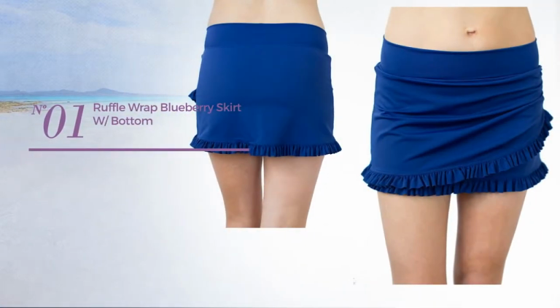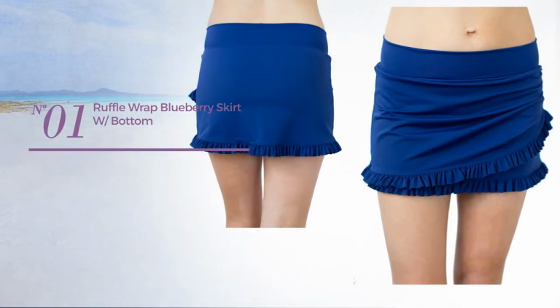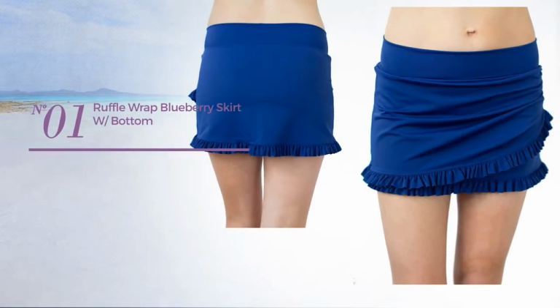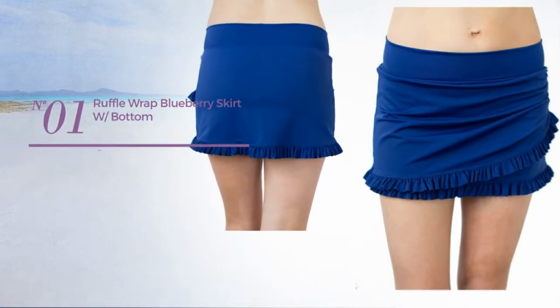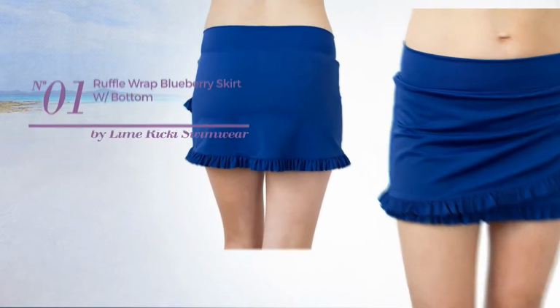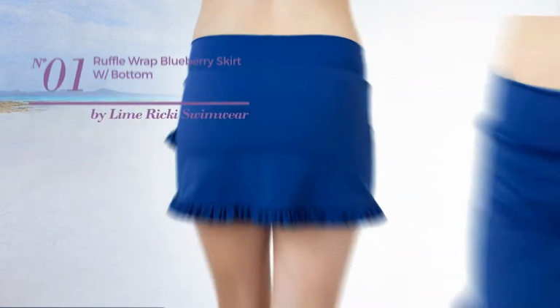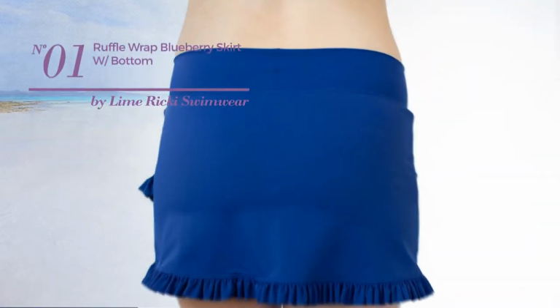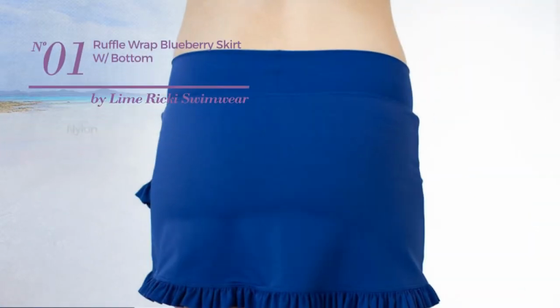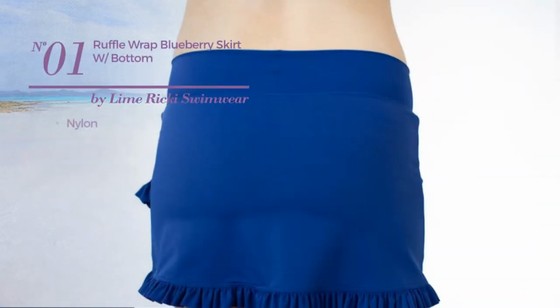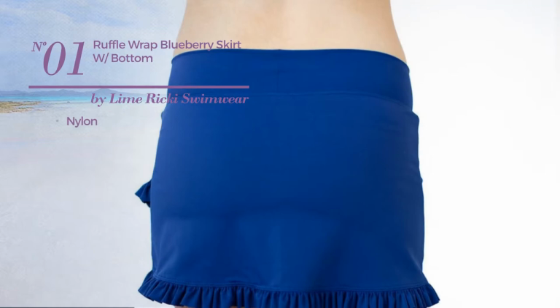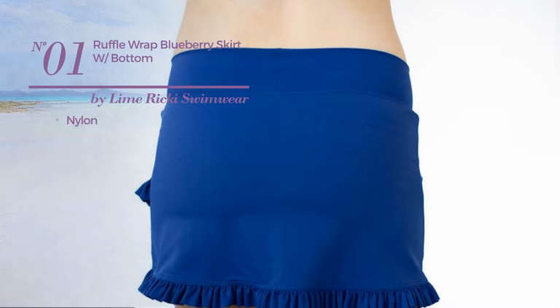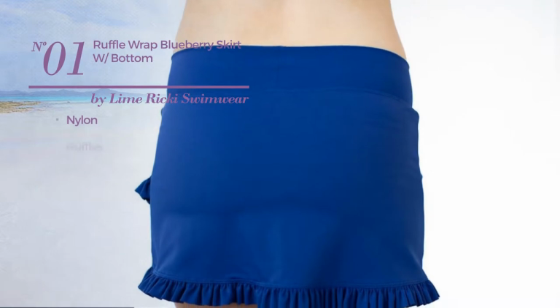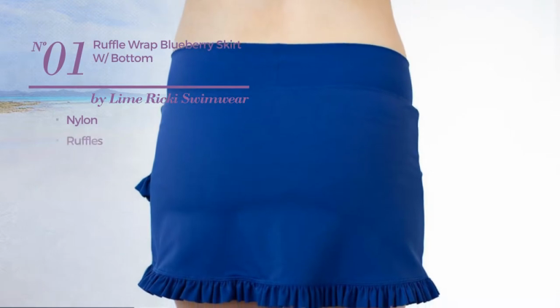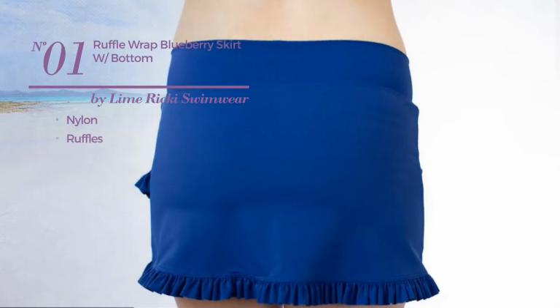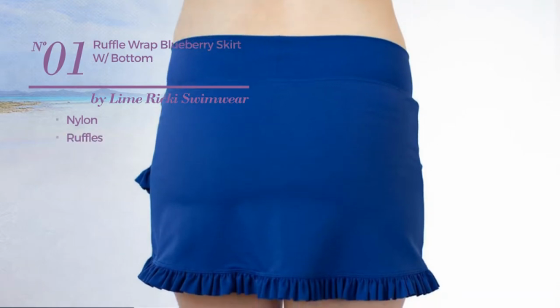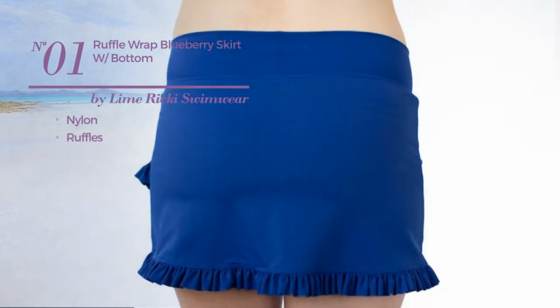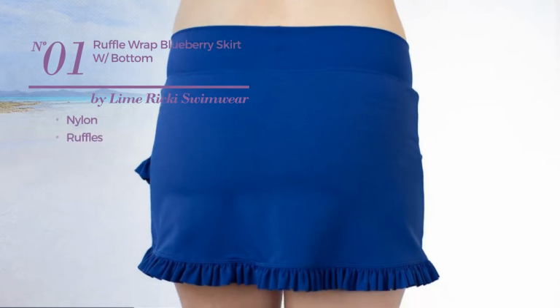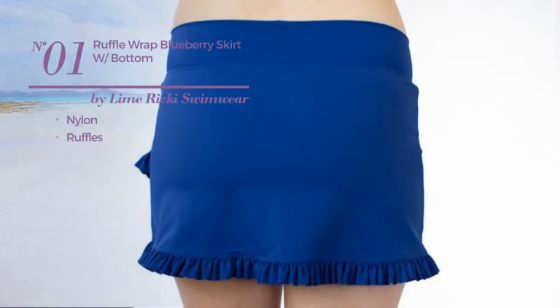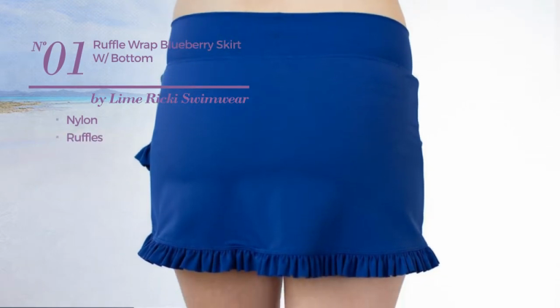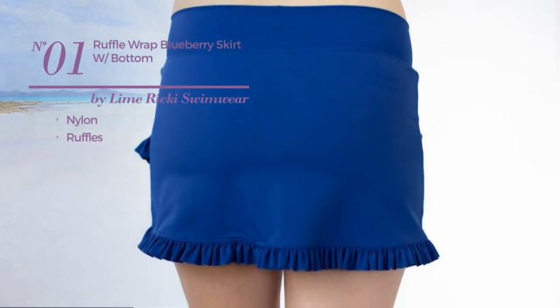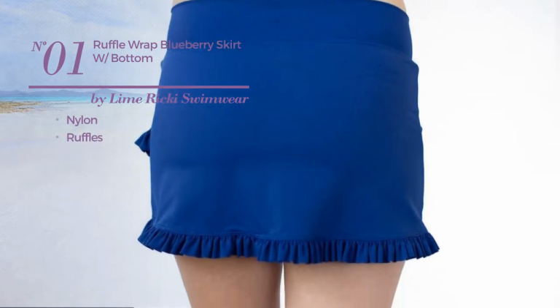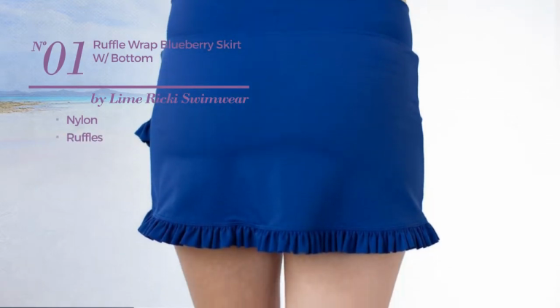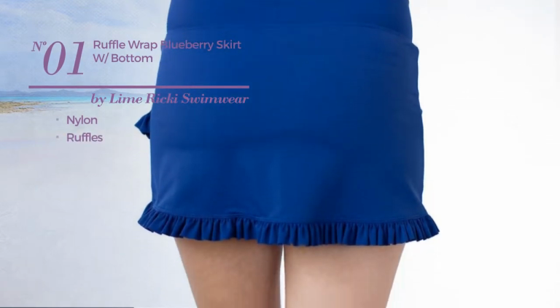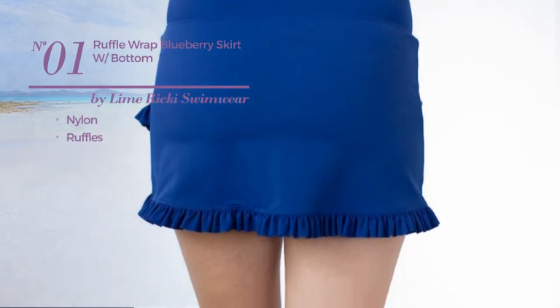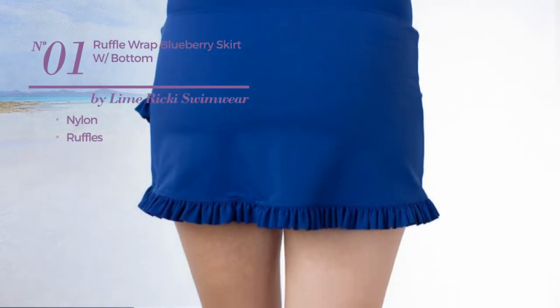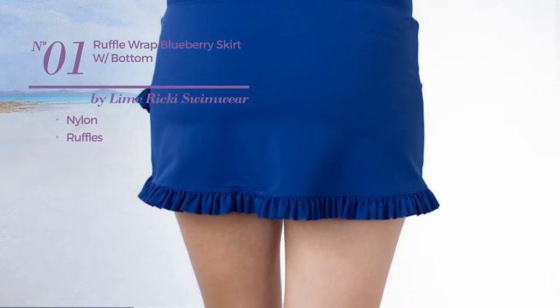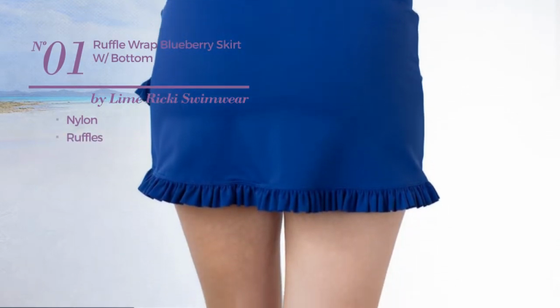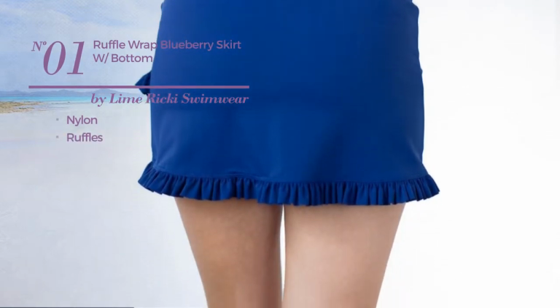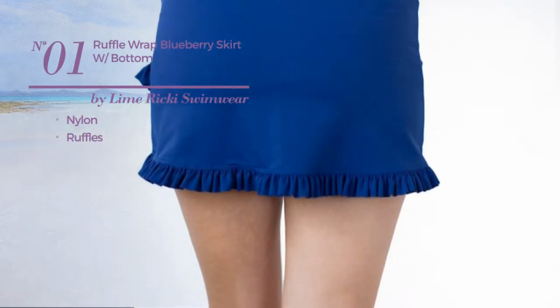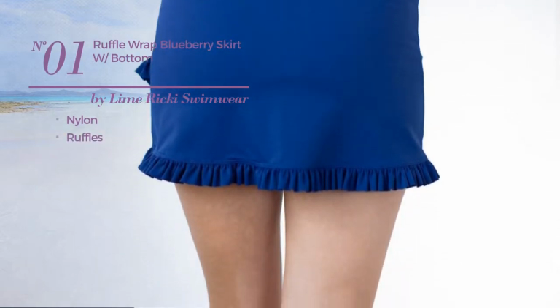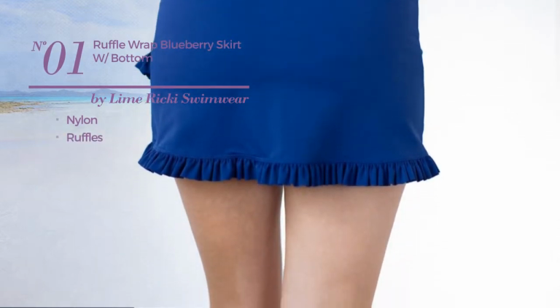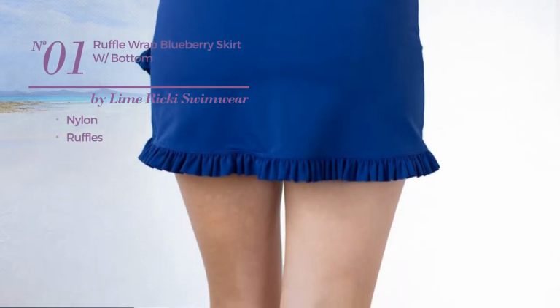Number 1, made of nylon, styled with ruffles. Available only in blue color.